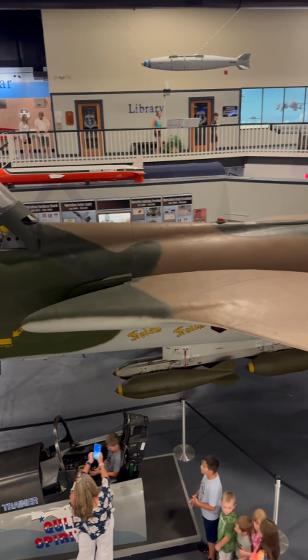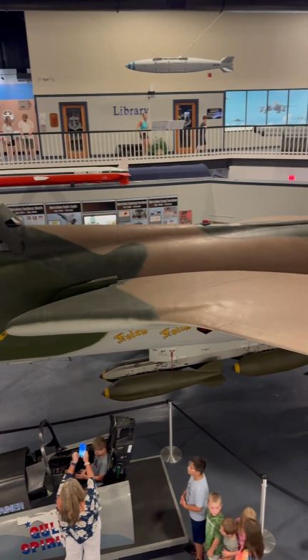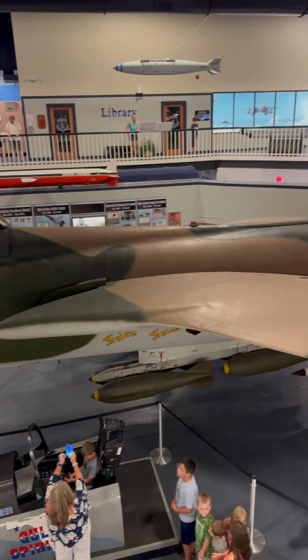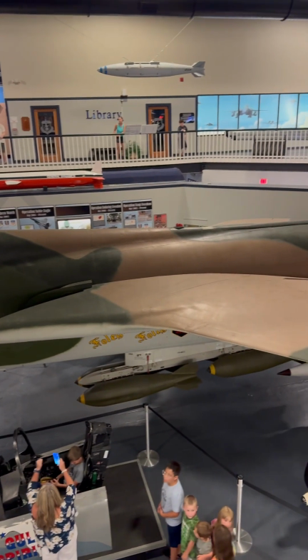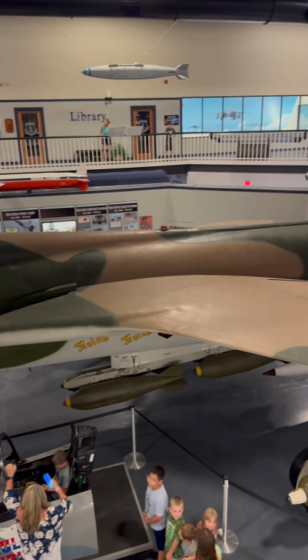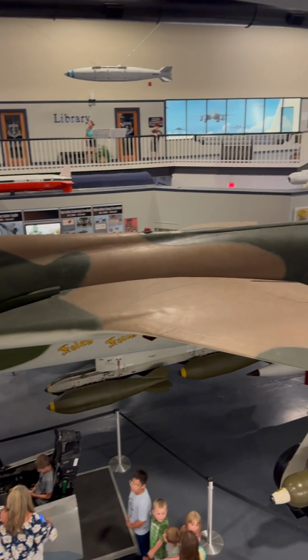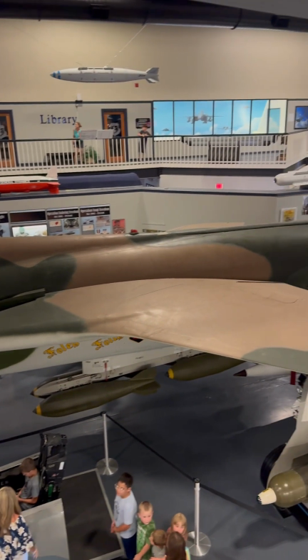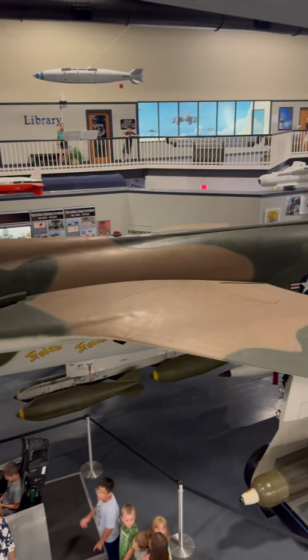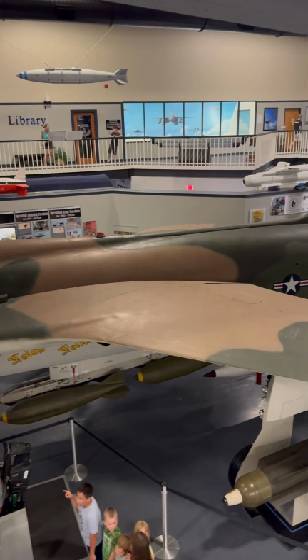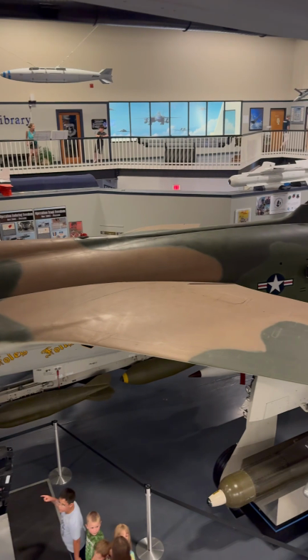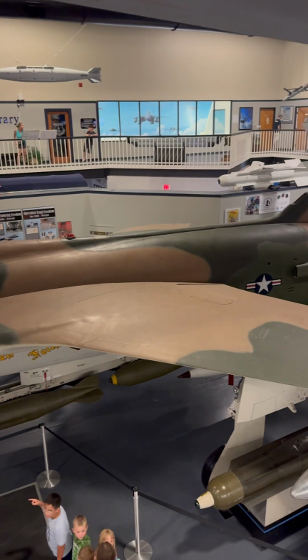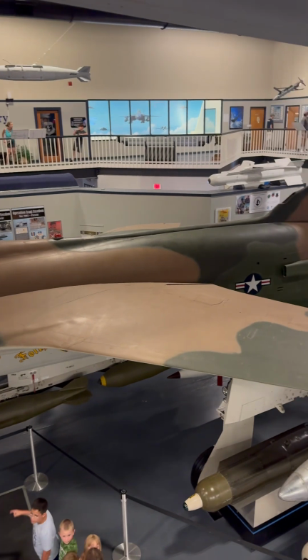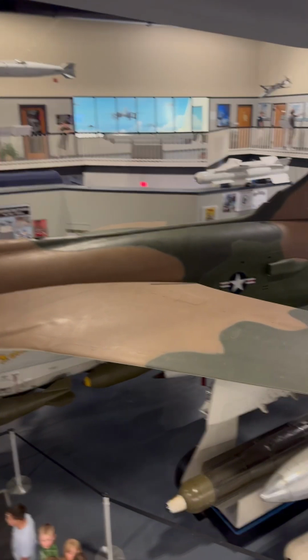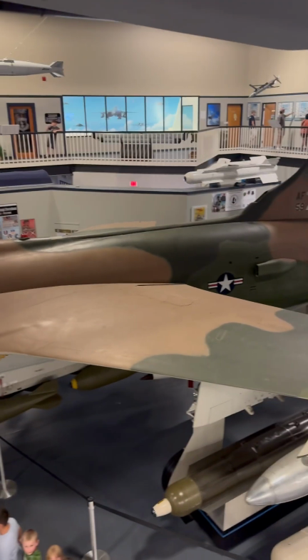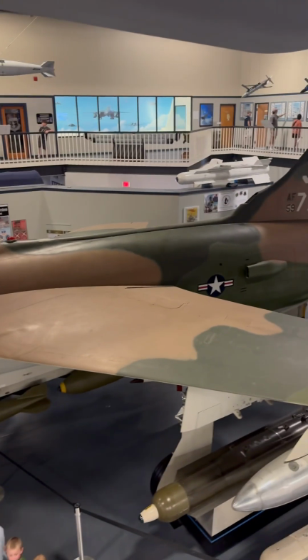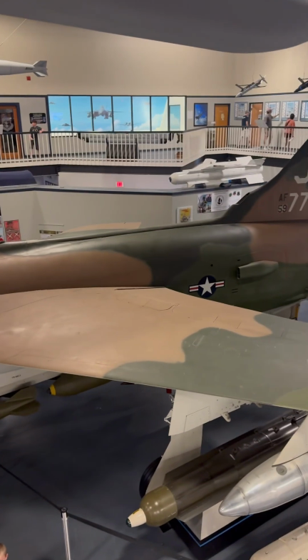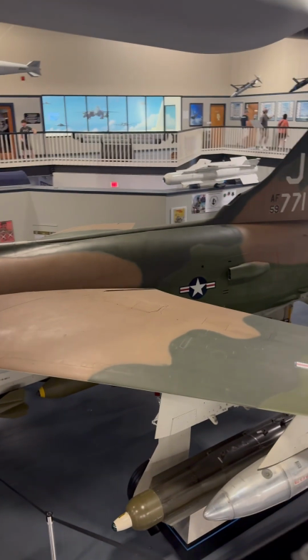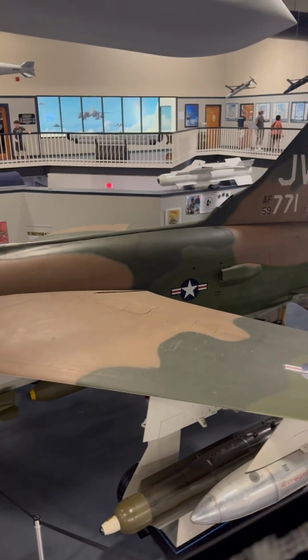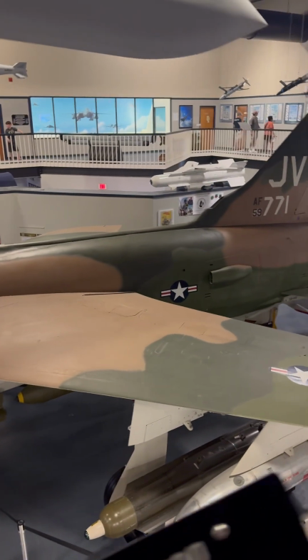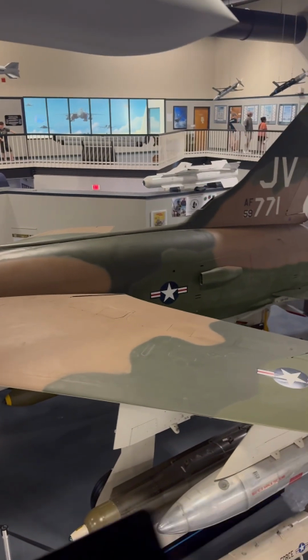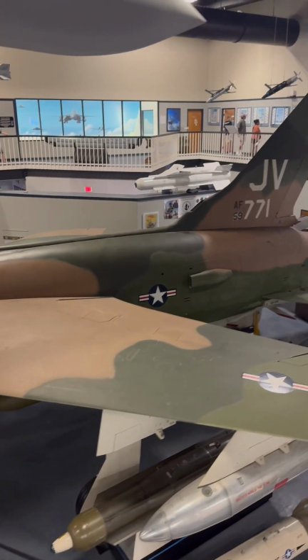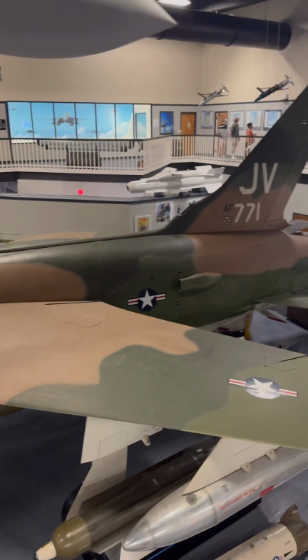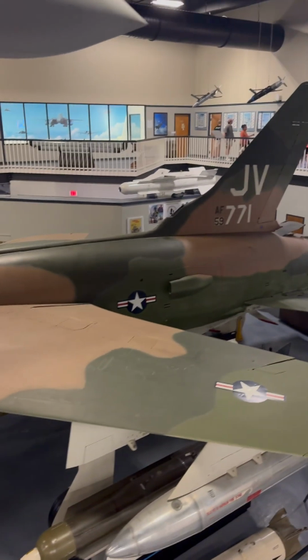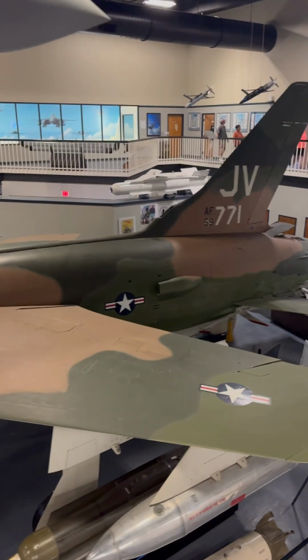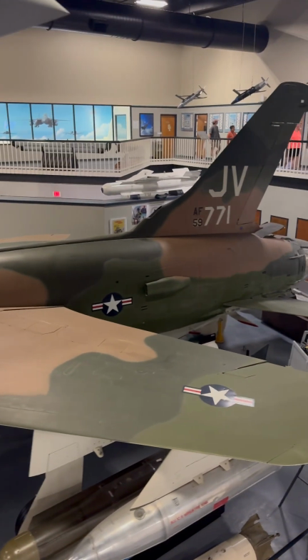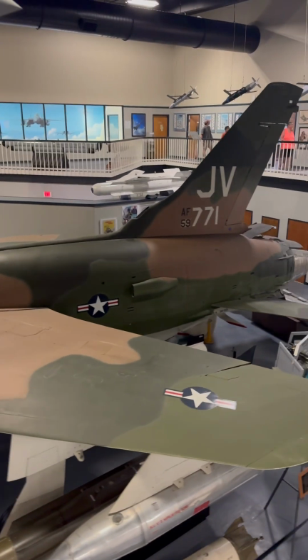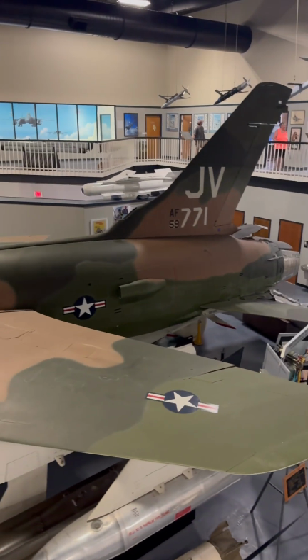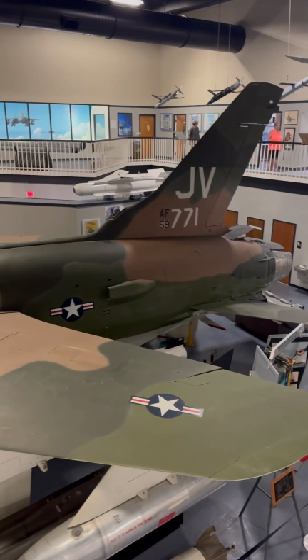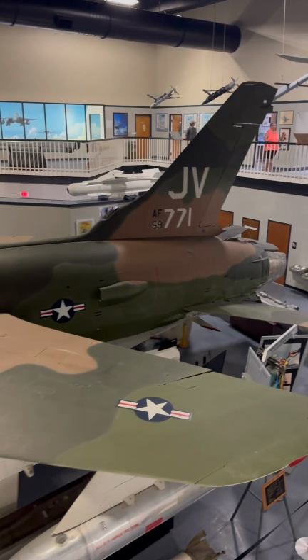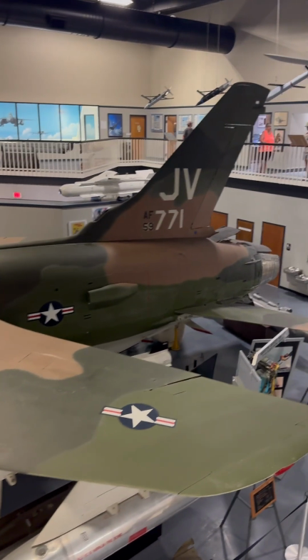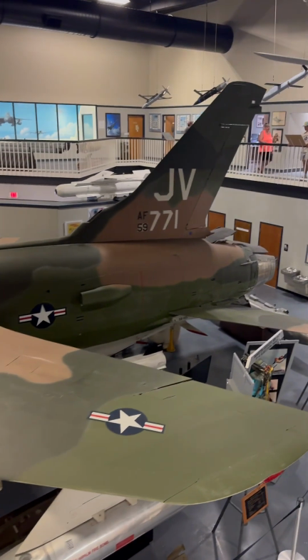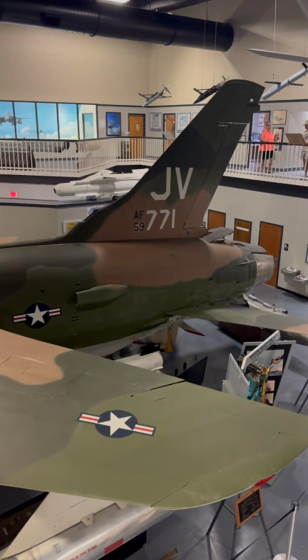If you play any amount of high-tier American aviation, you have to pick up the Thunderchief. You will not regret it.